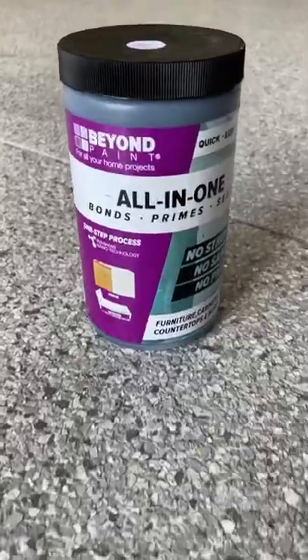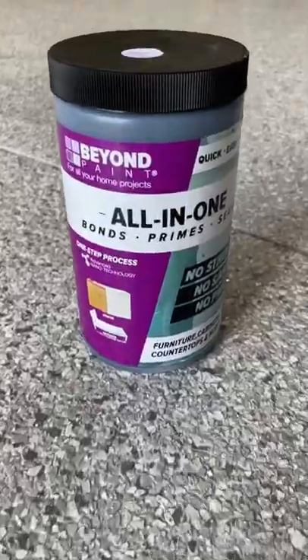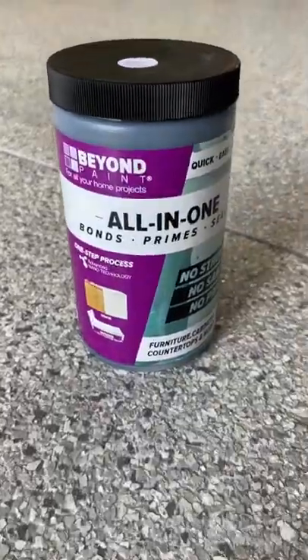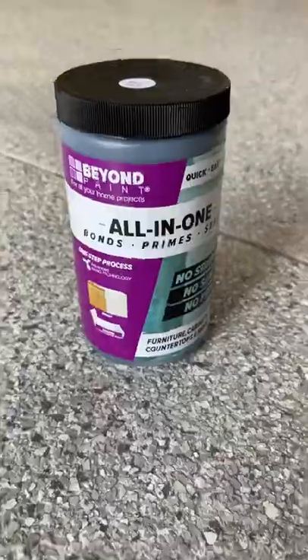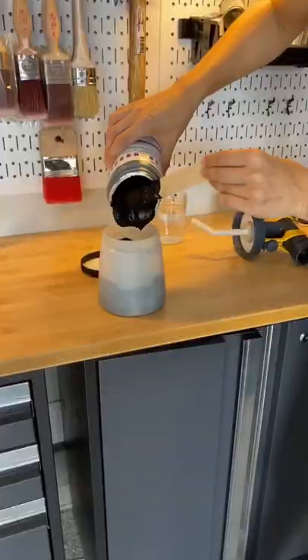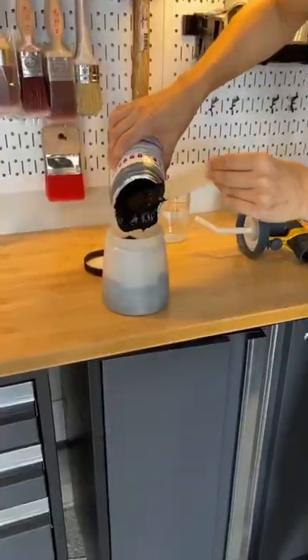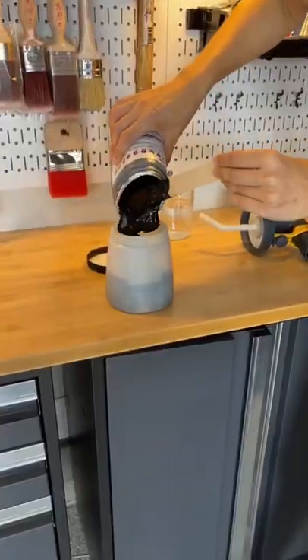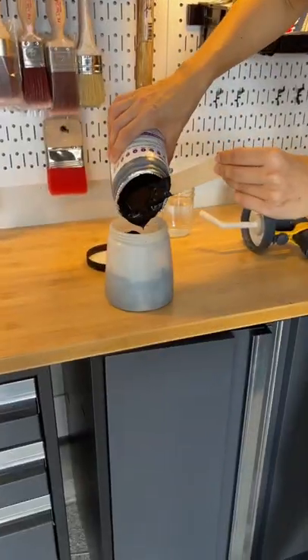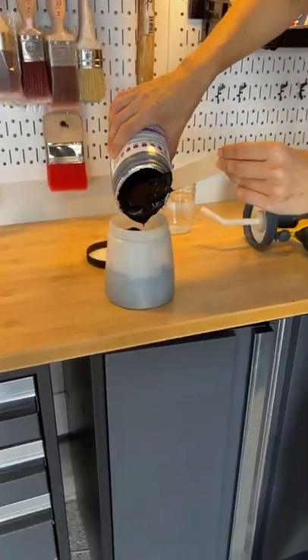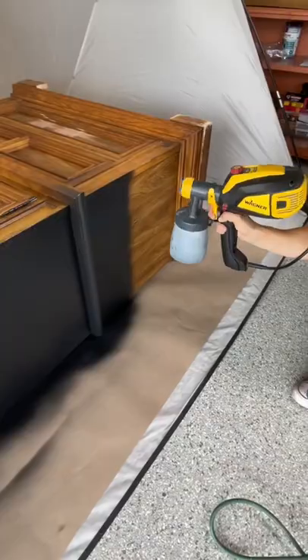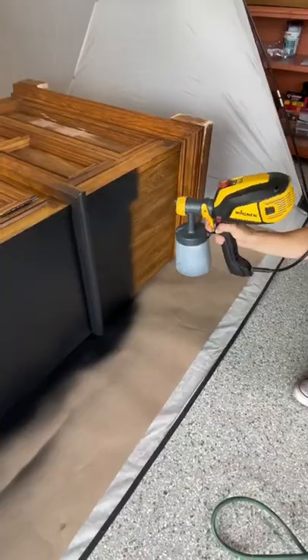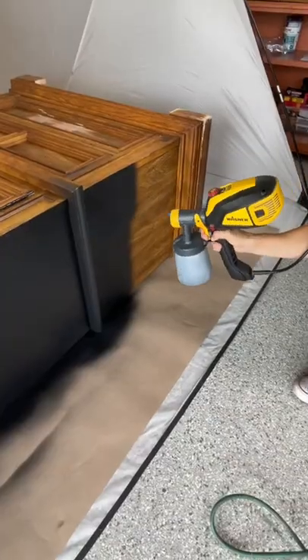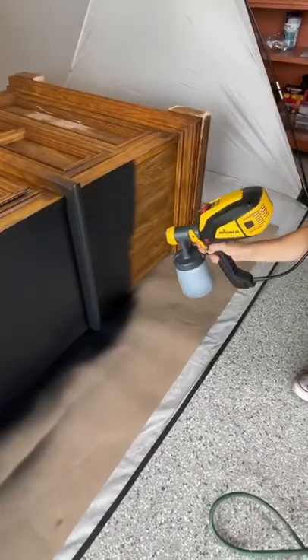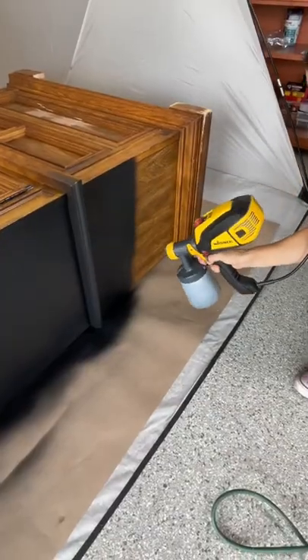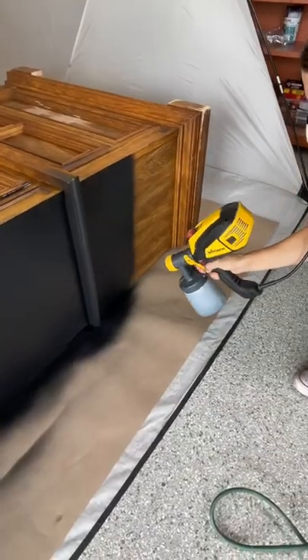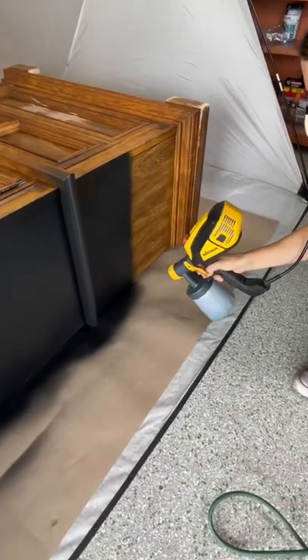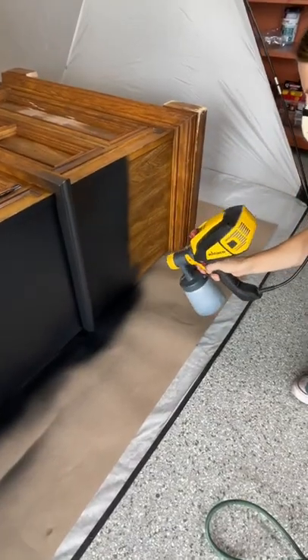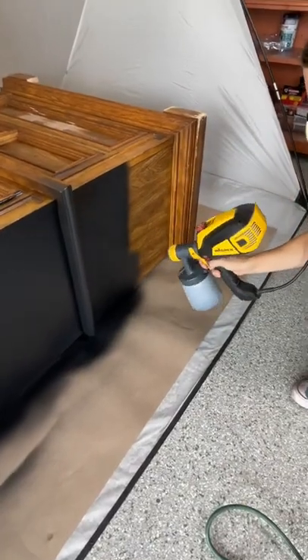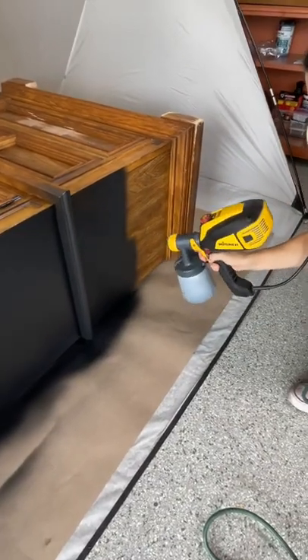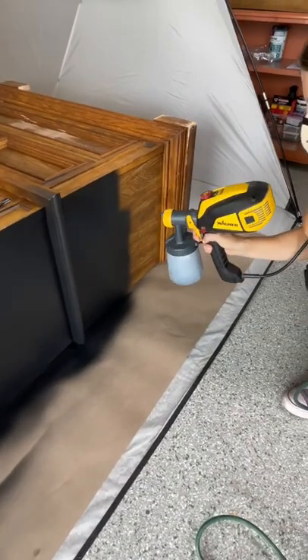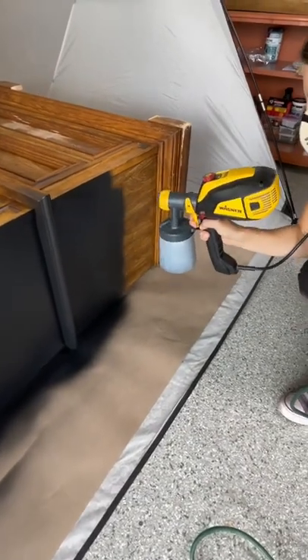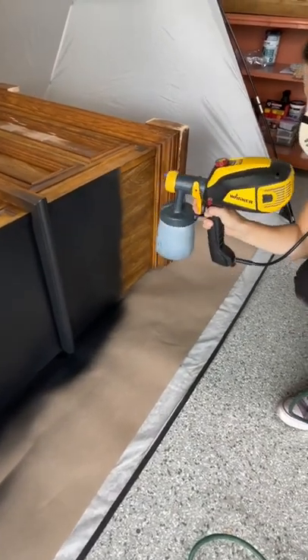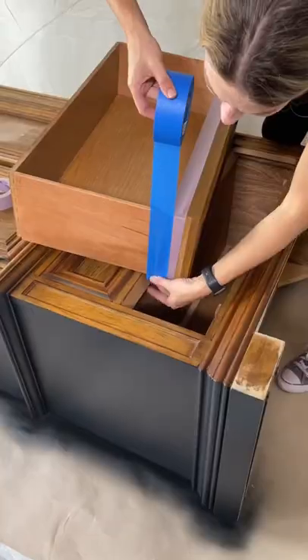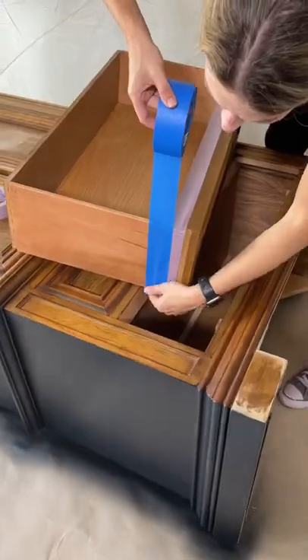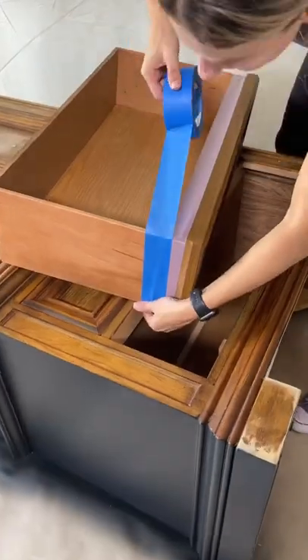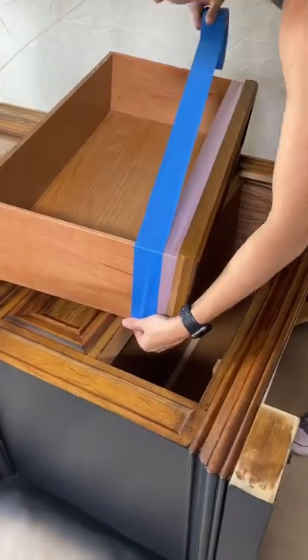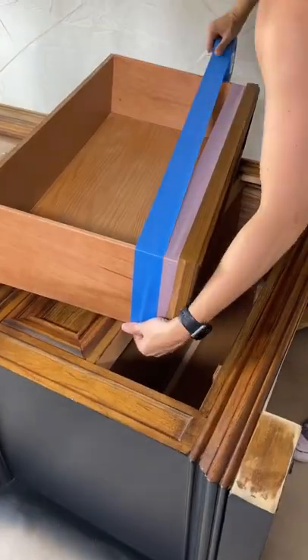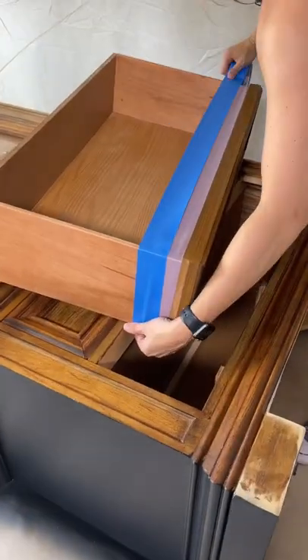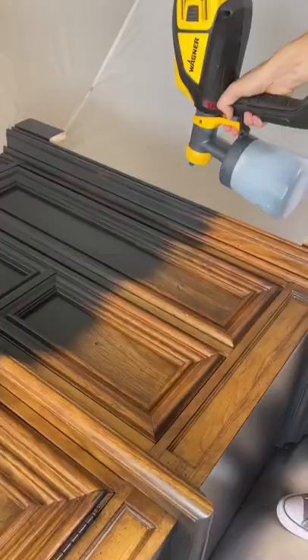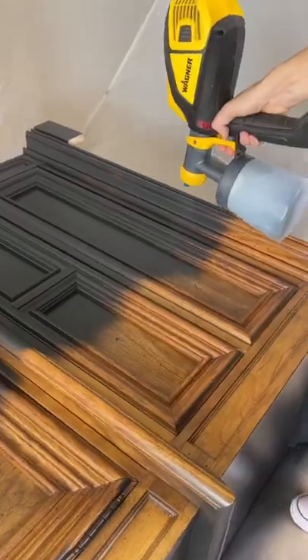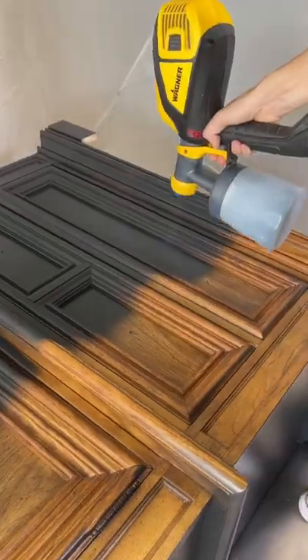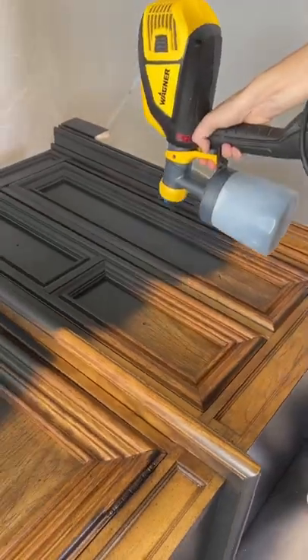I'm using Beyond Paint in my sprayer today. I love this stuff because it primes, paints, and seals all in one step.